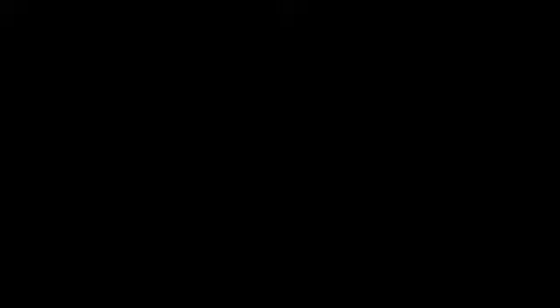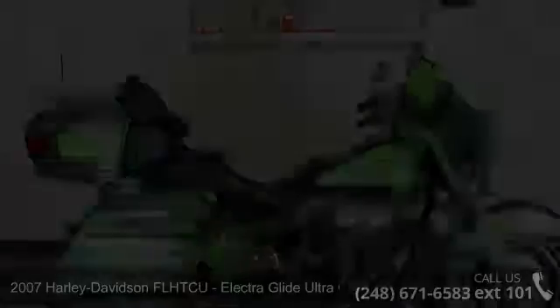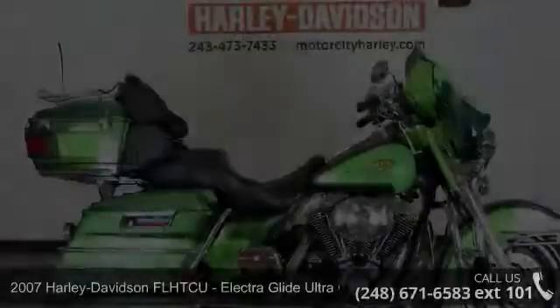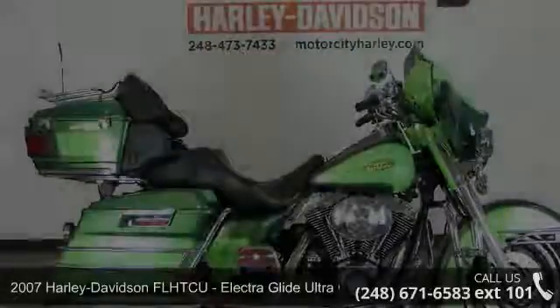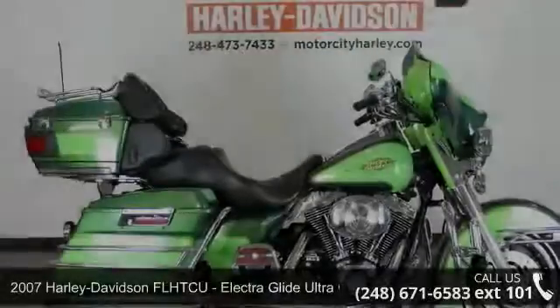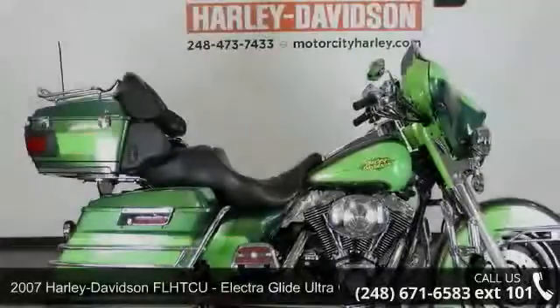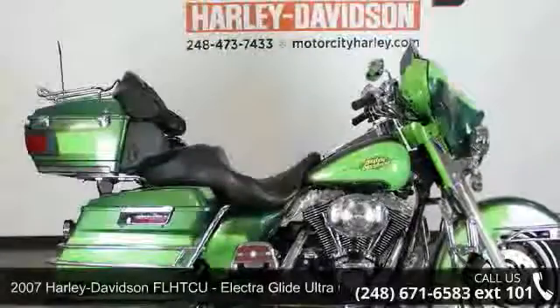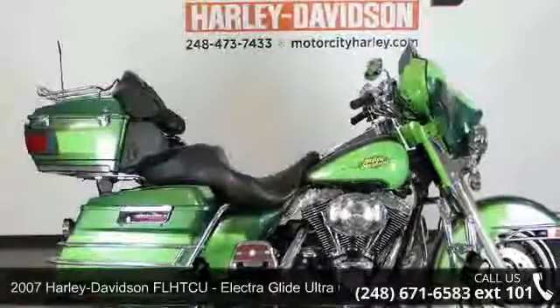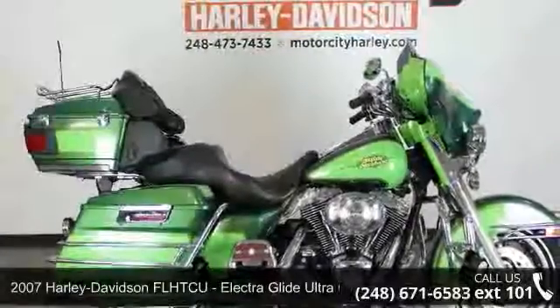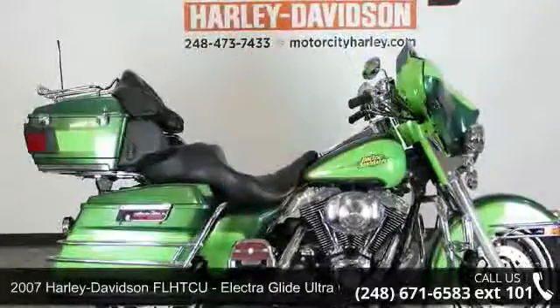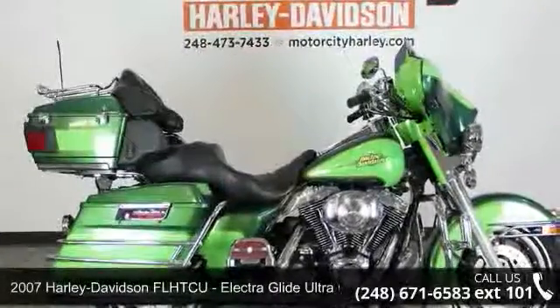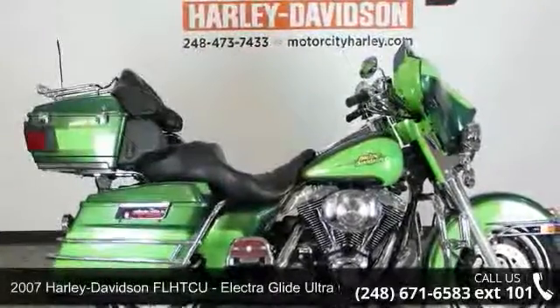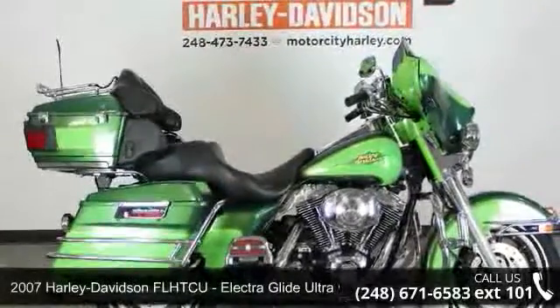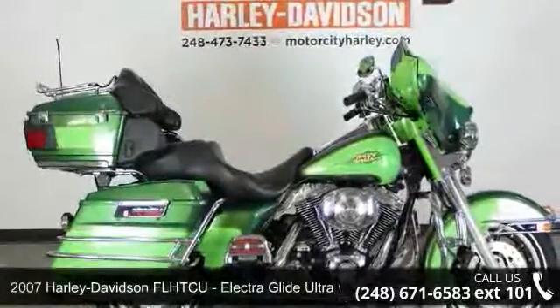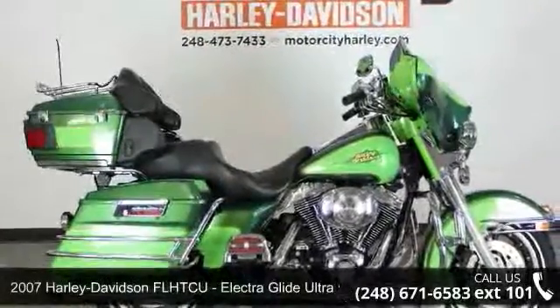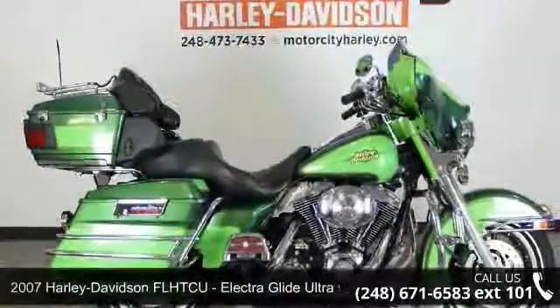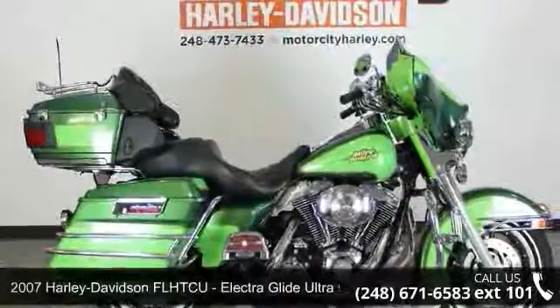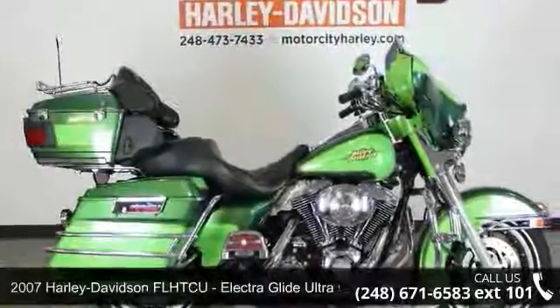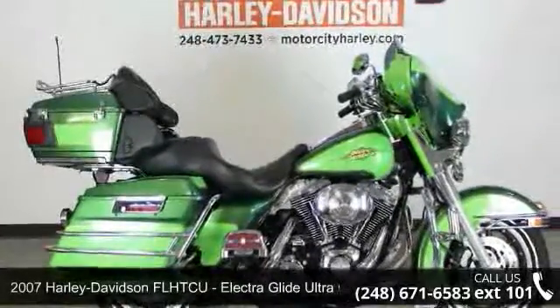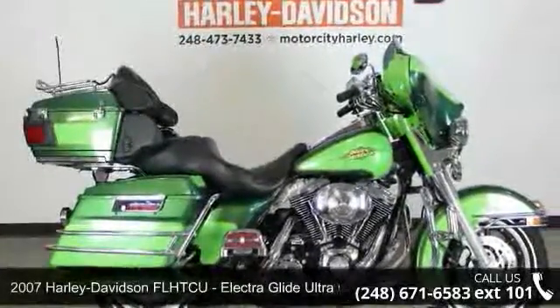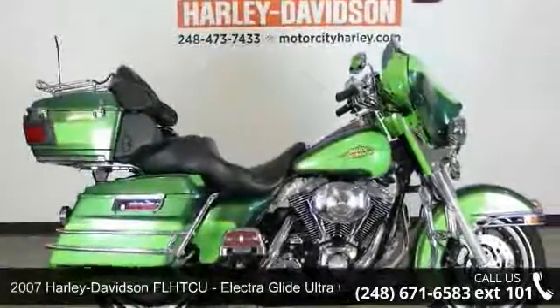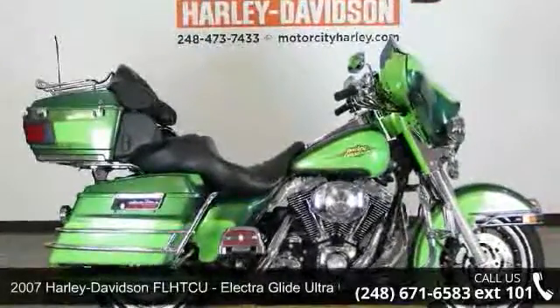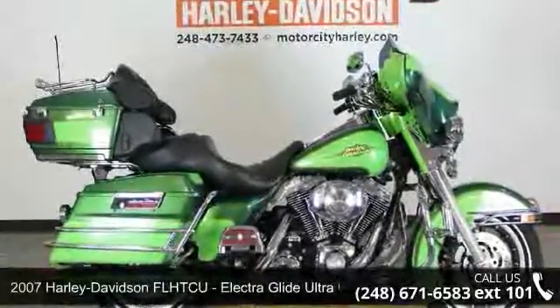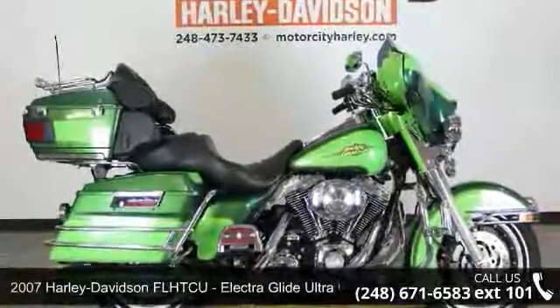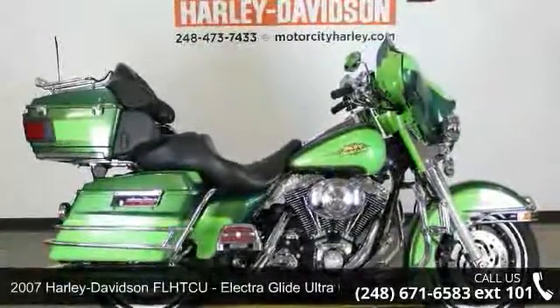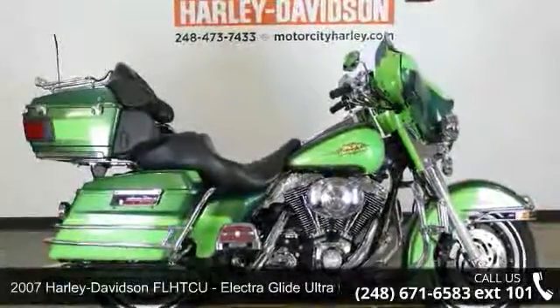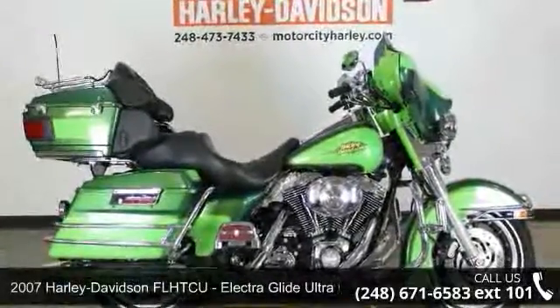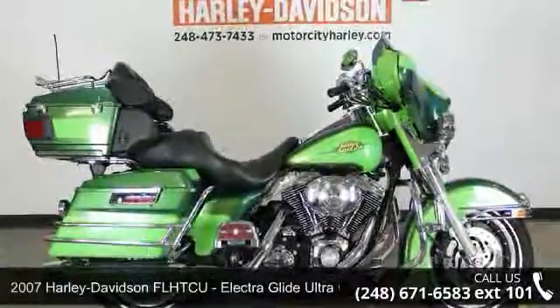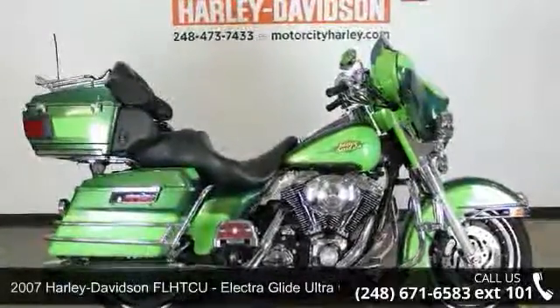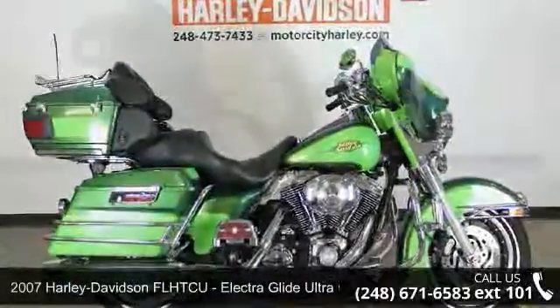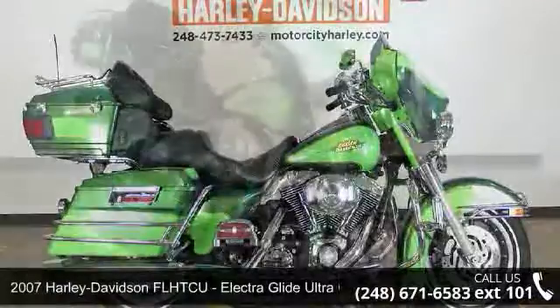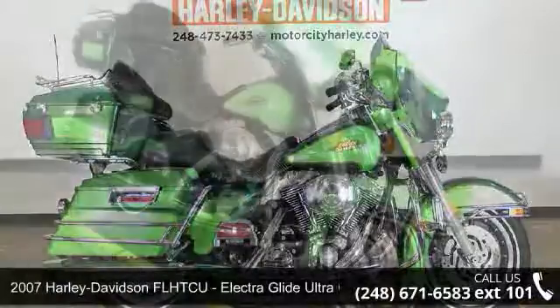Presenting the 2007 Harley-Davidson FLHTCU Electroglide Ultra Classic.